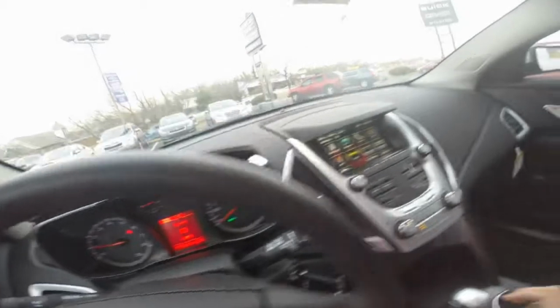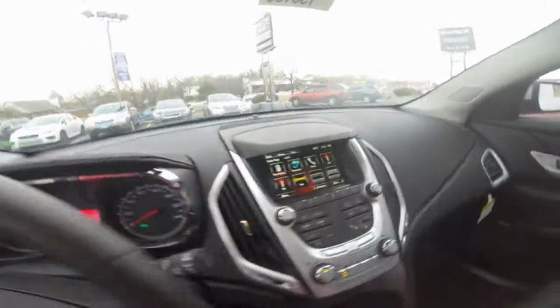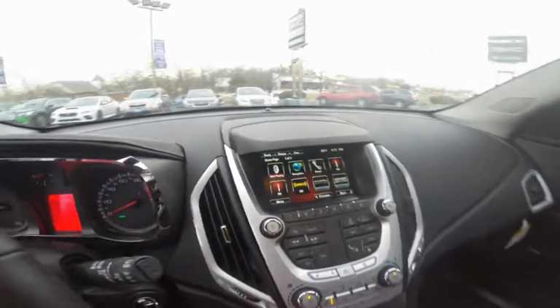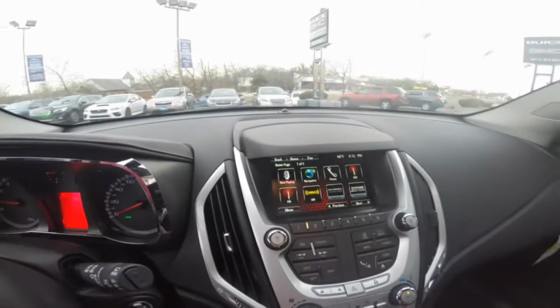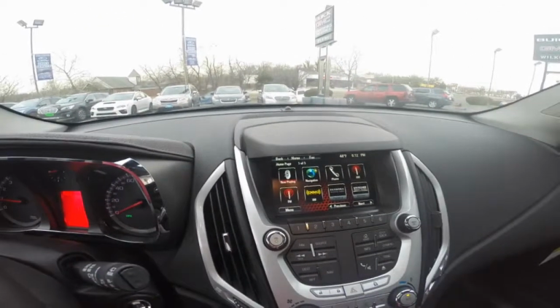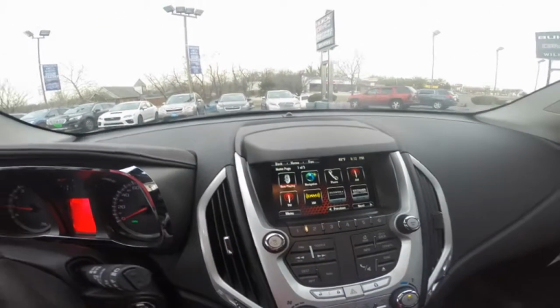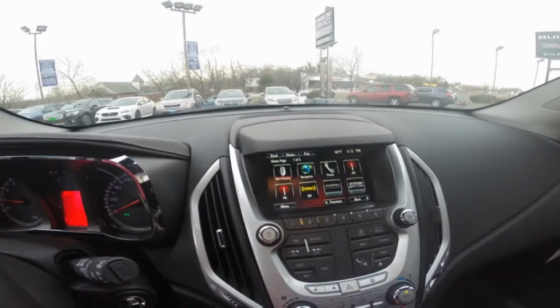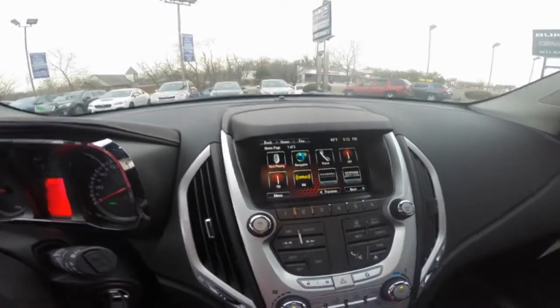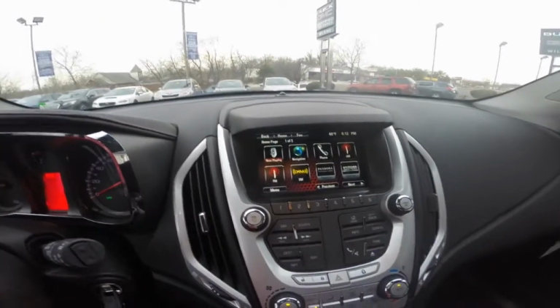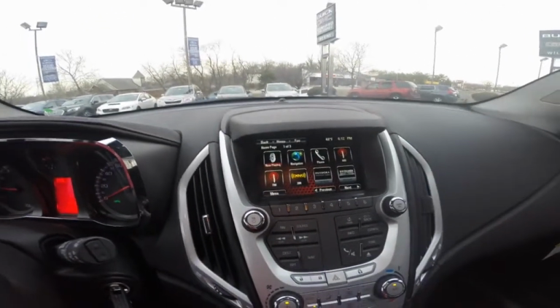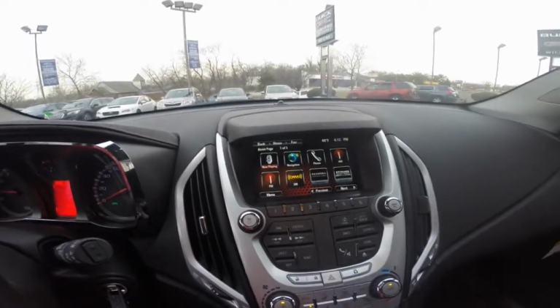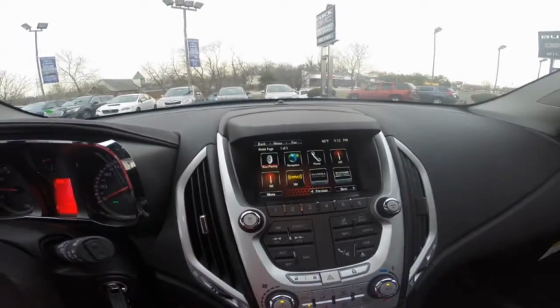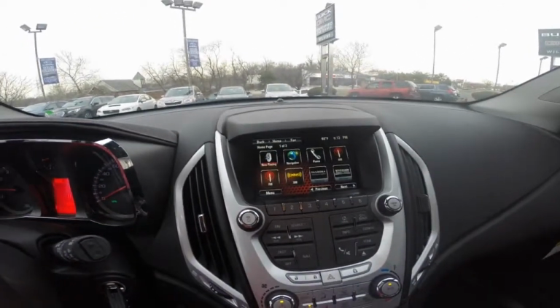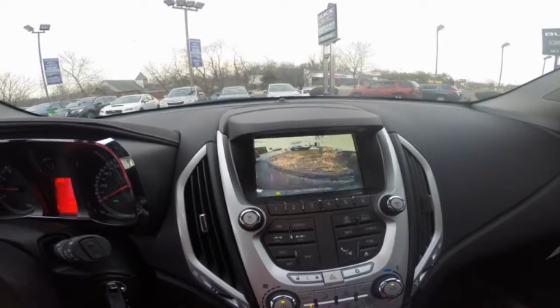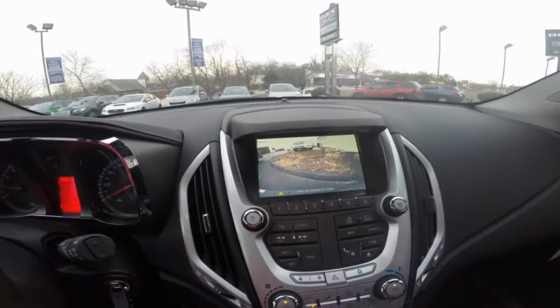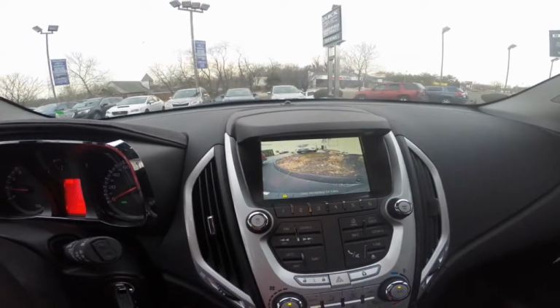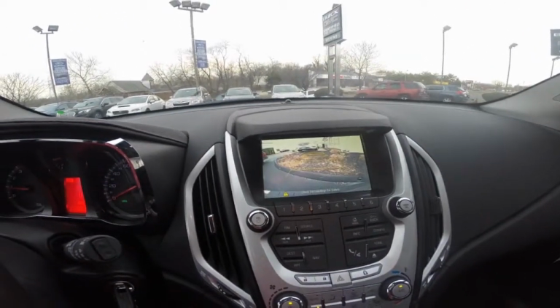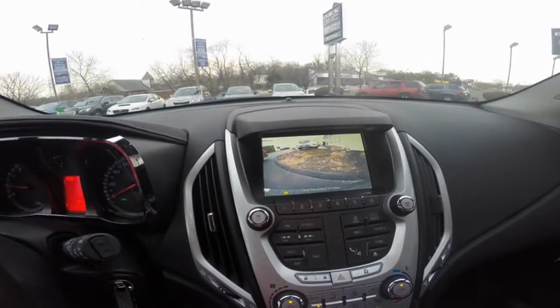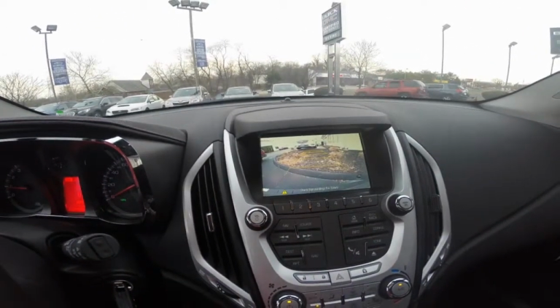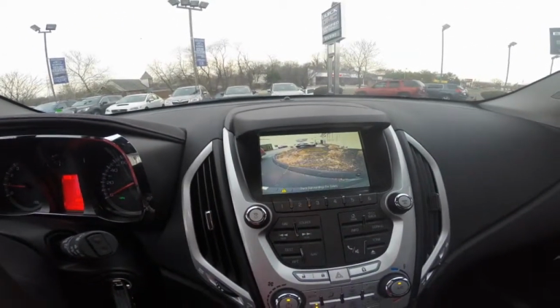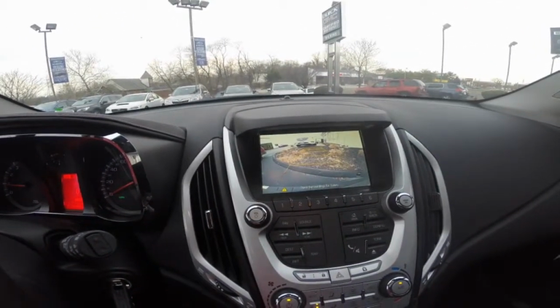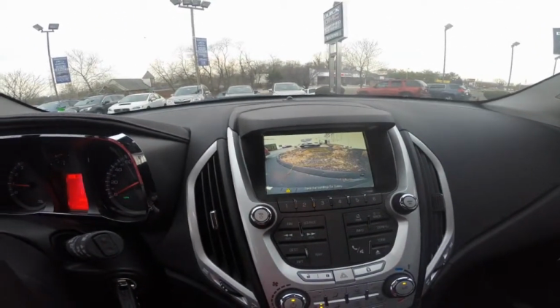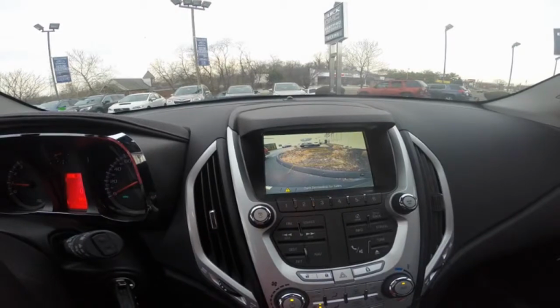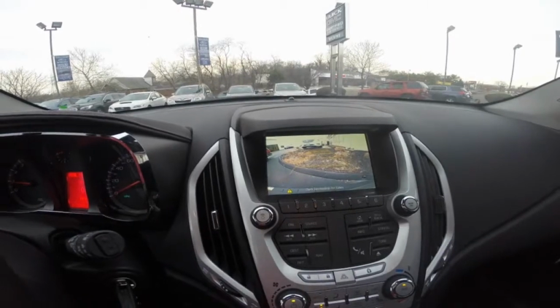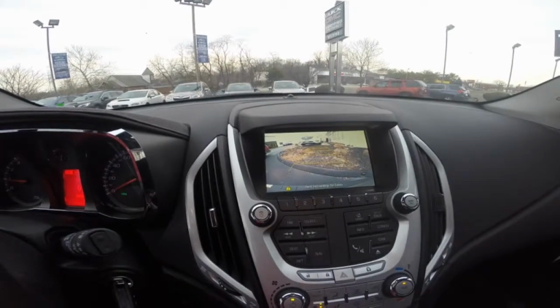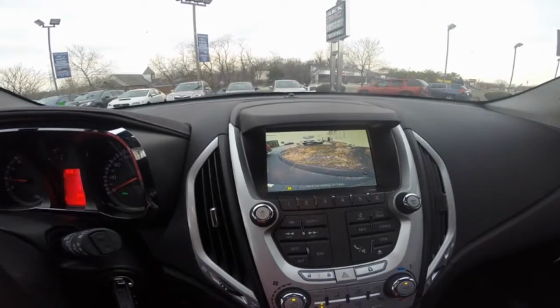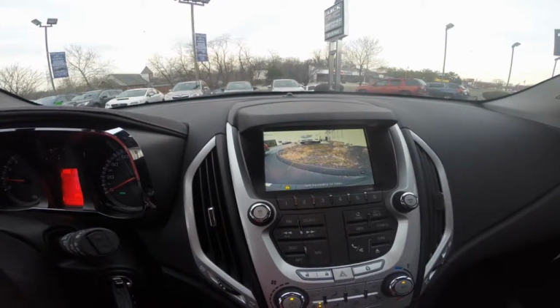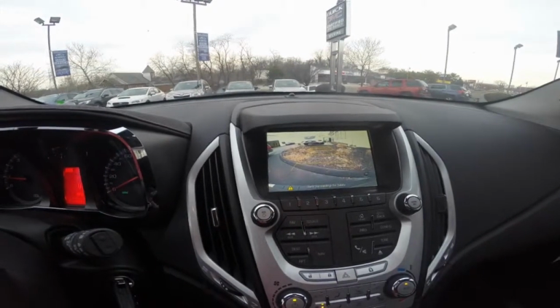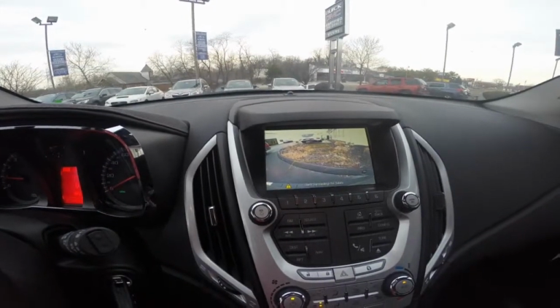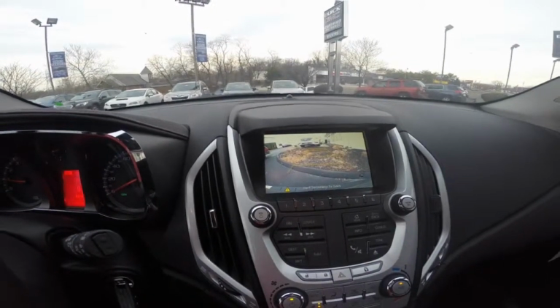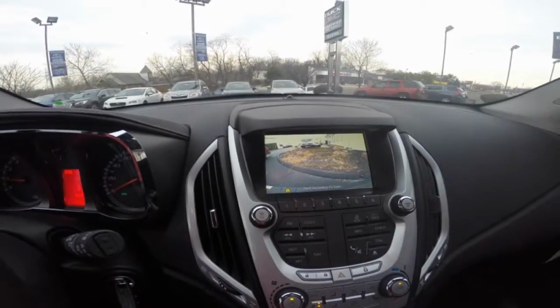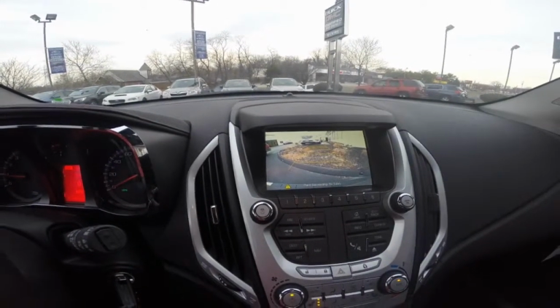All 2015 GMC Terrains come equipped with a rear vision camera to enhance visibility when backing up.